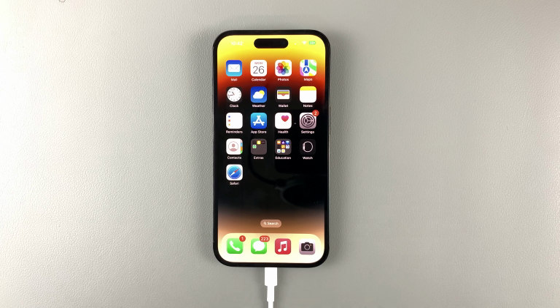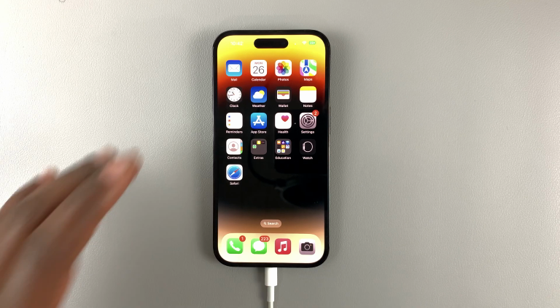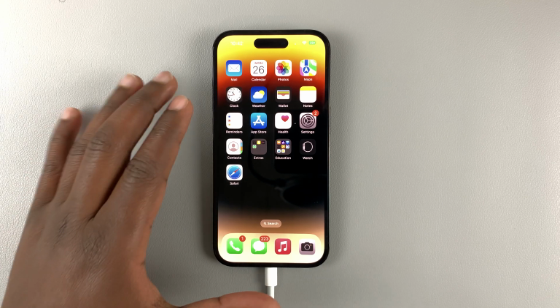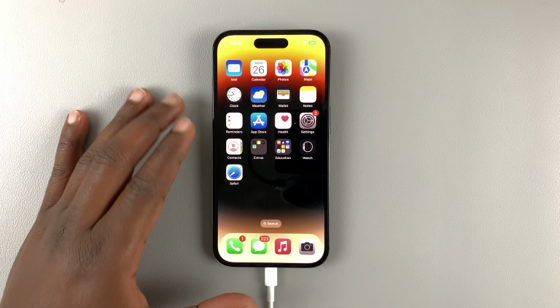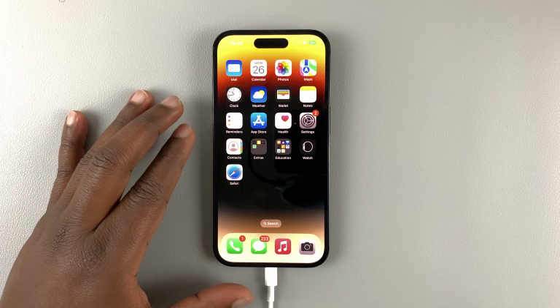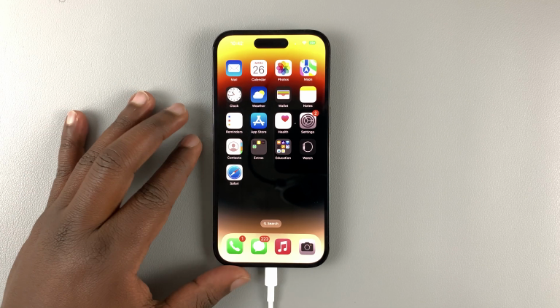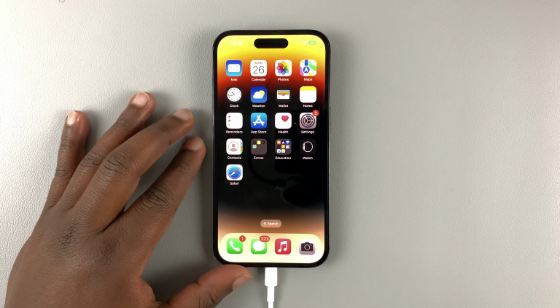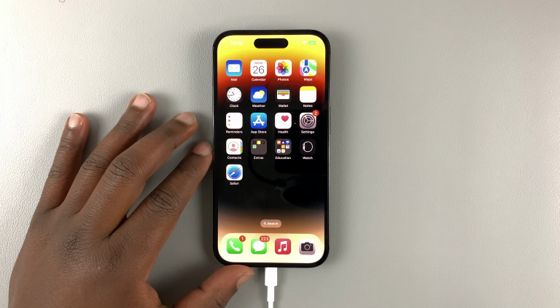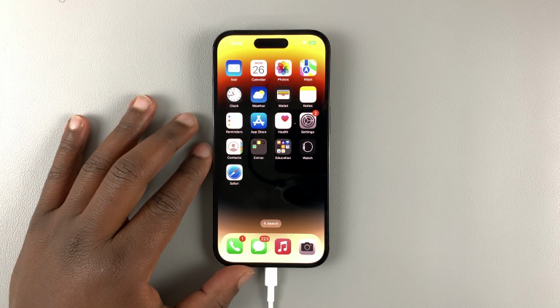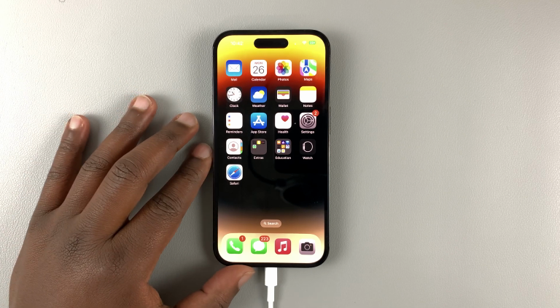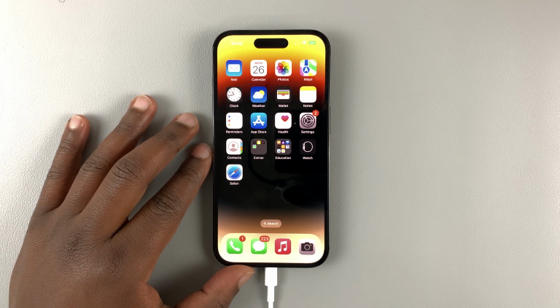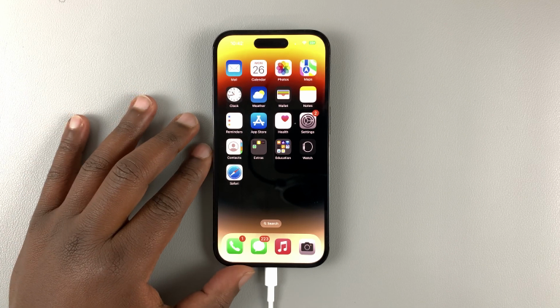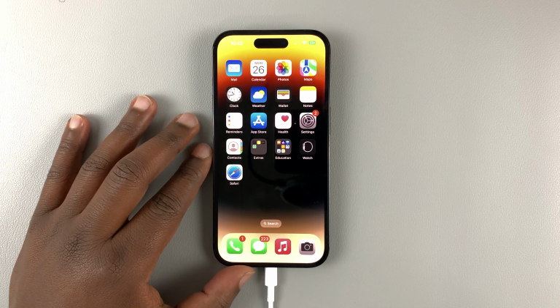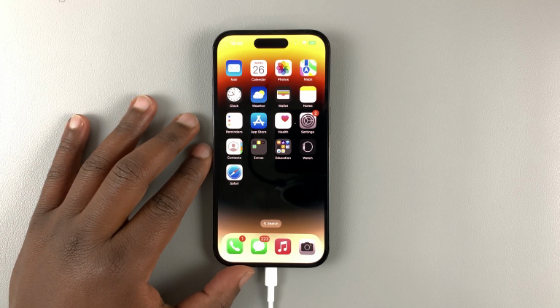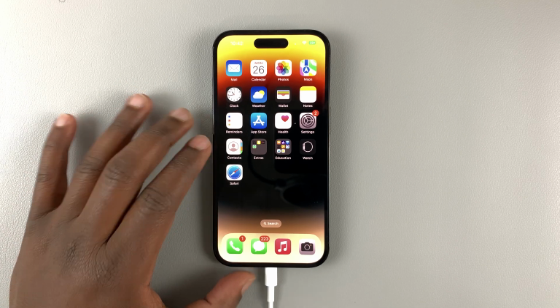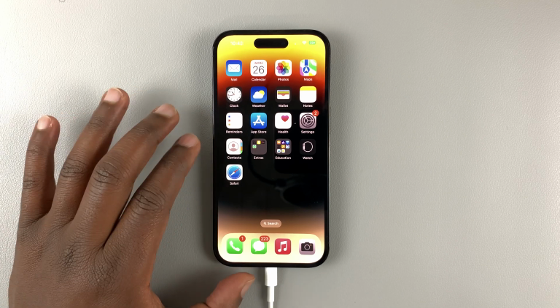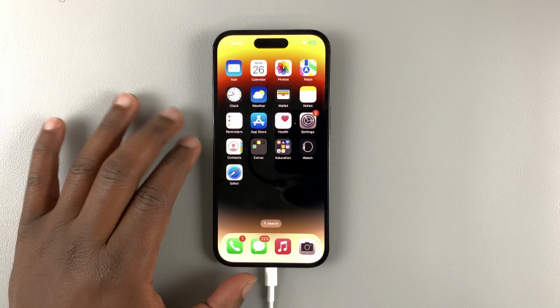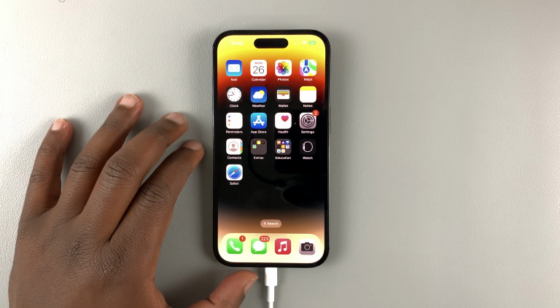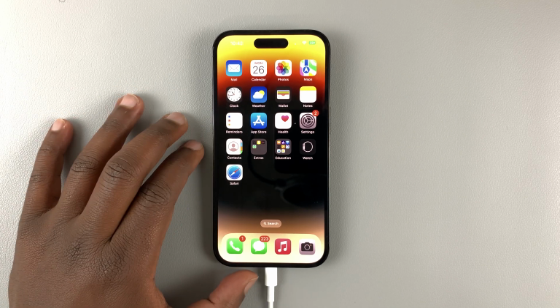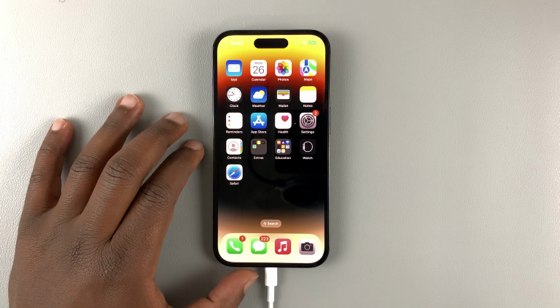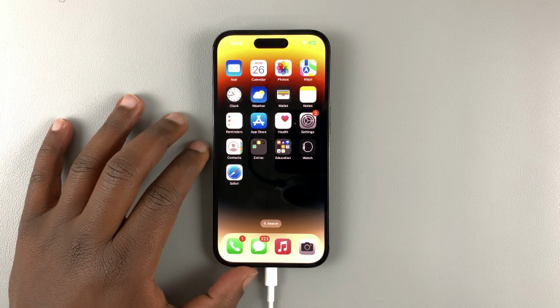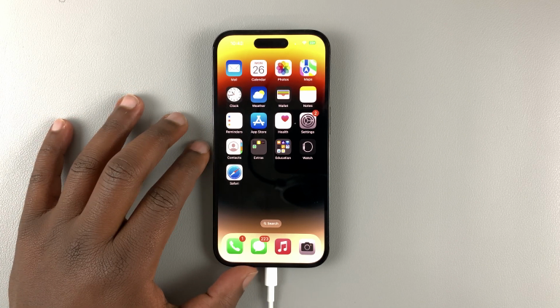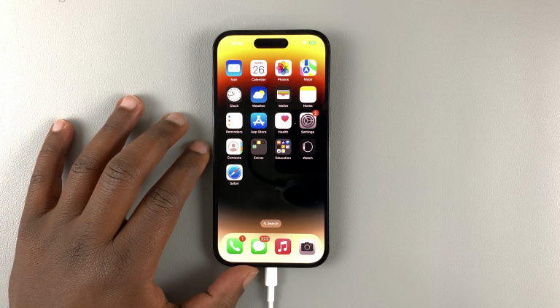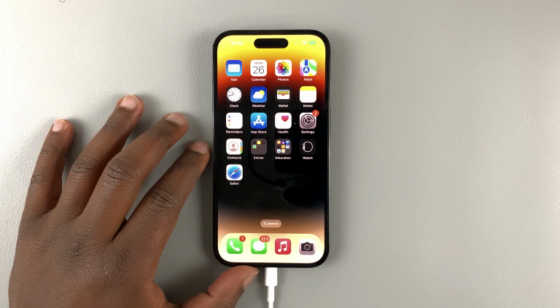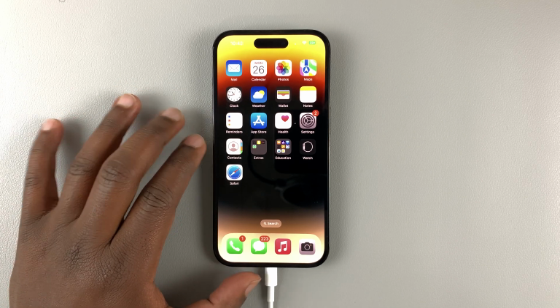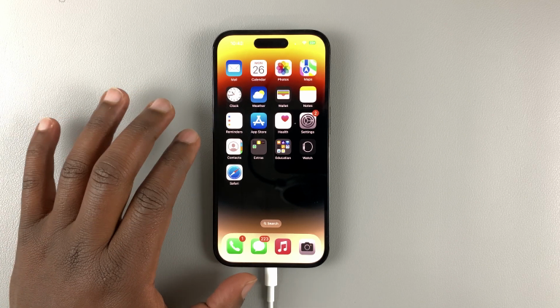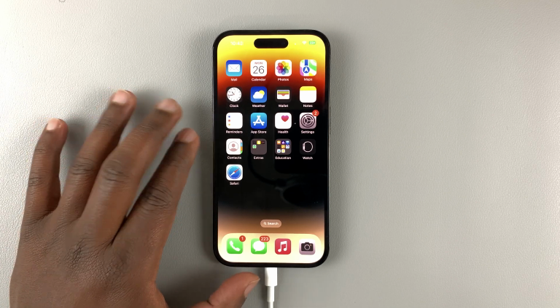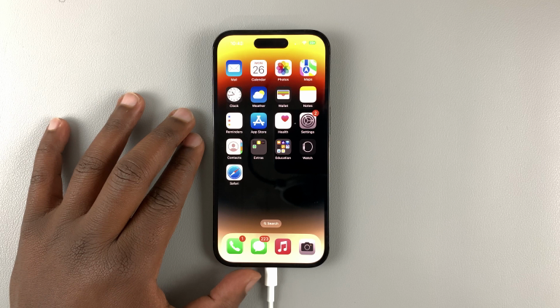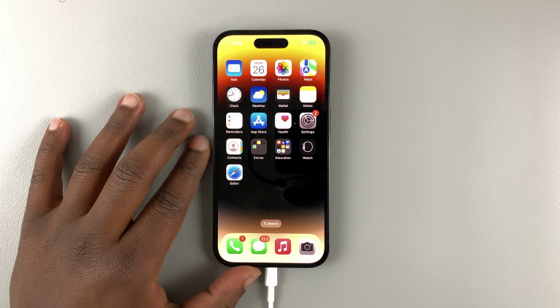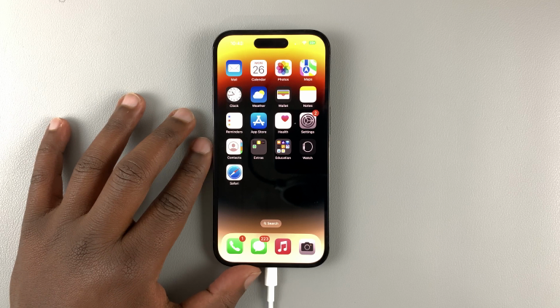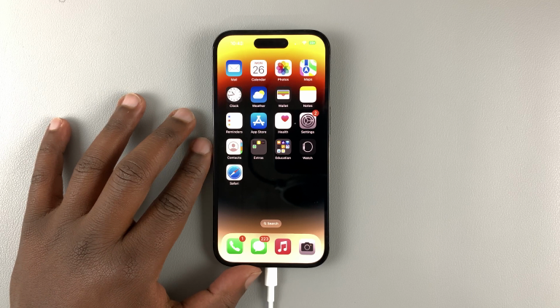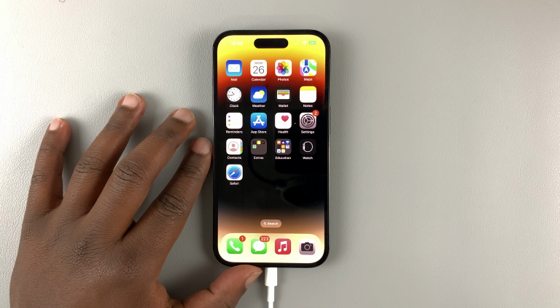Today I'll be showing you how to change your Wi-Fi hotspot password on your iPhone 14.